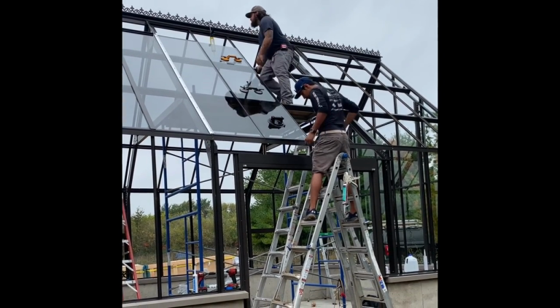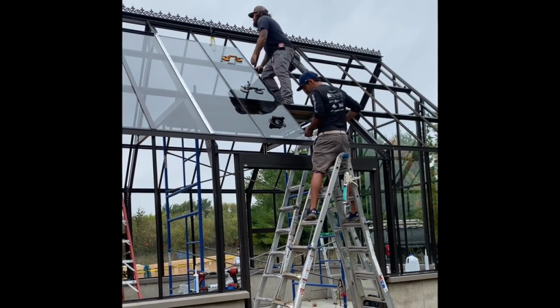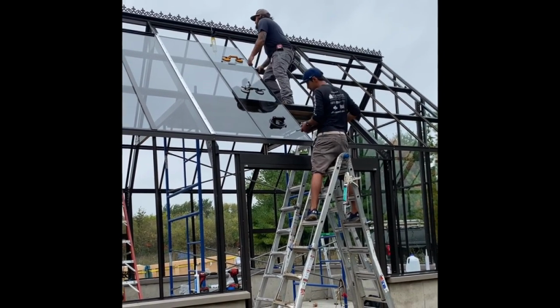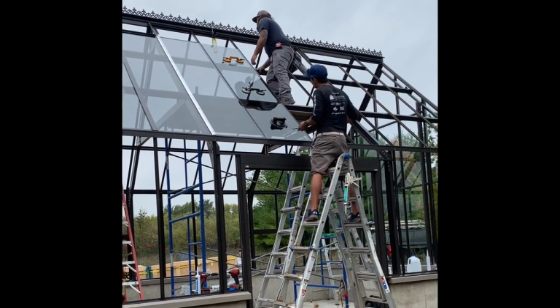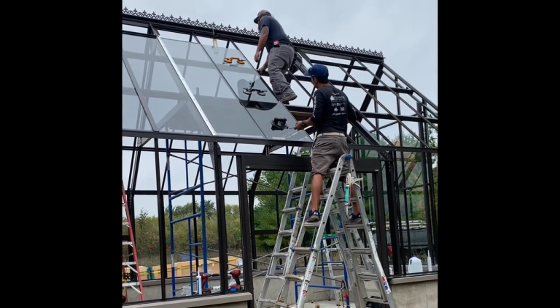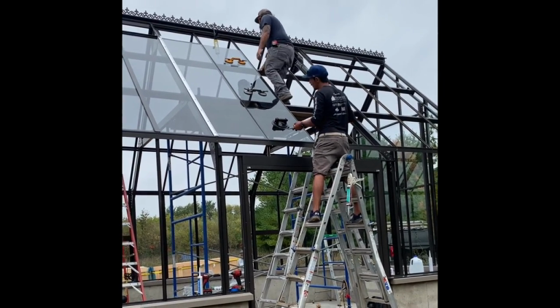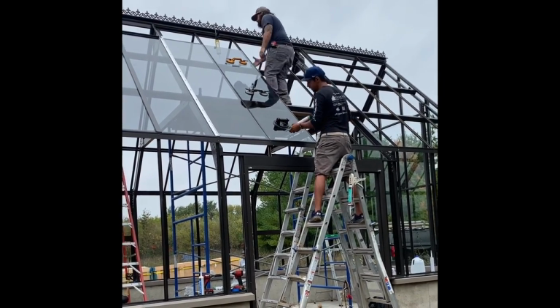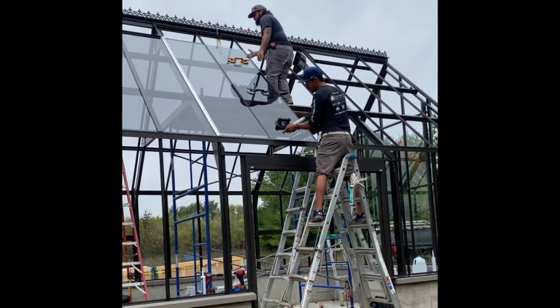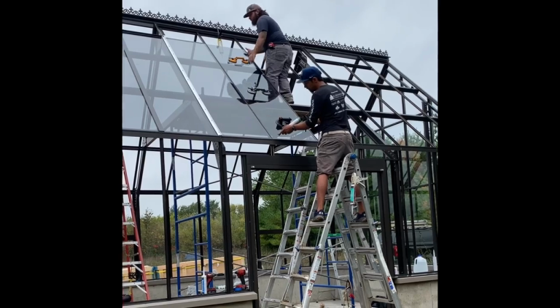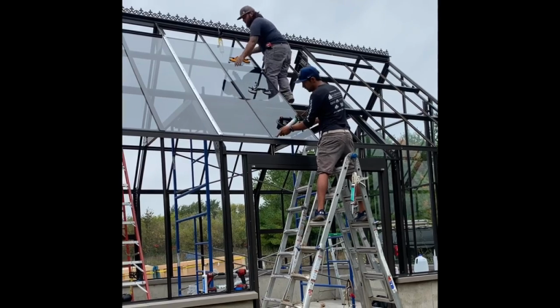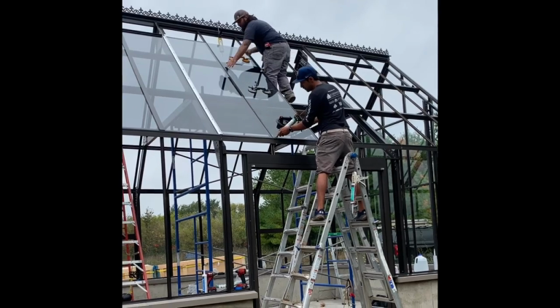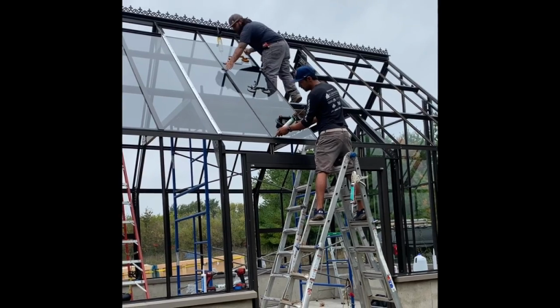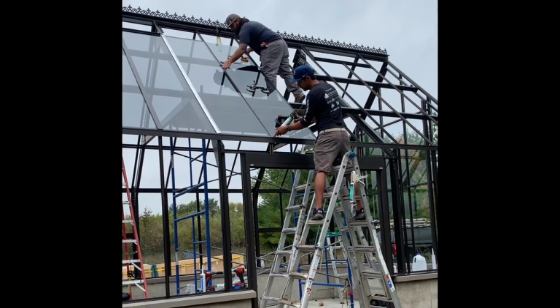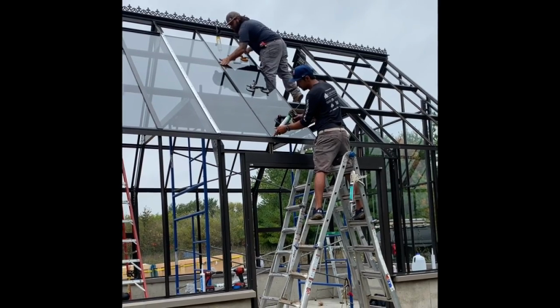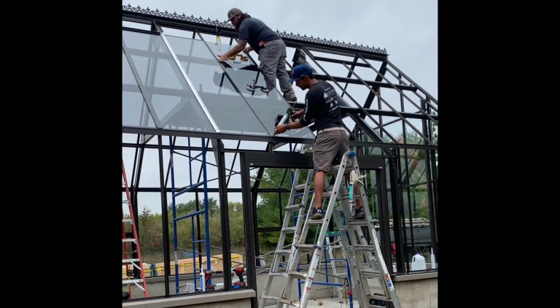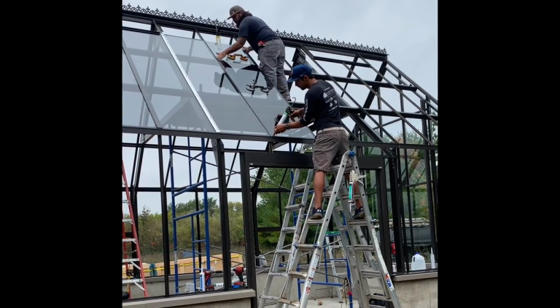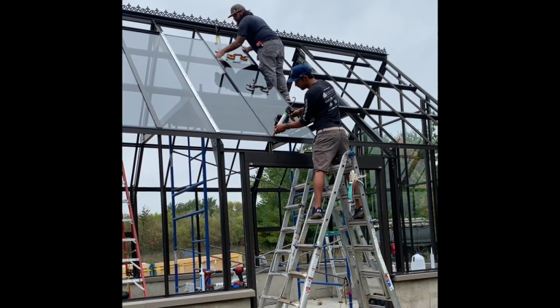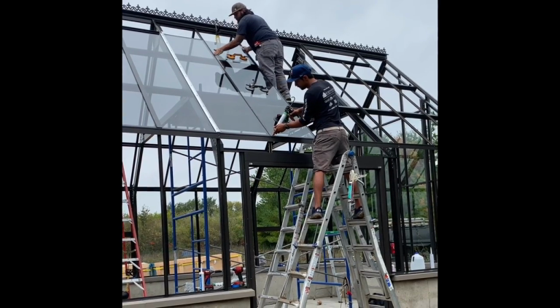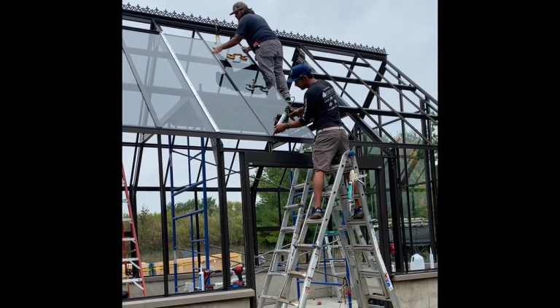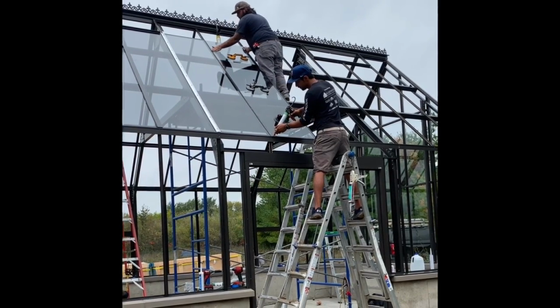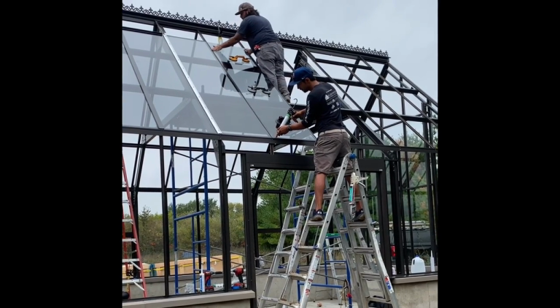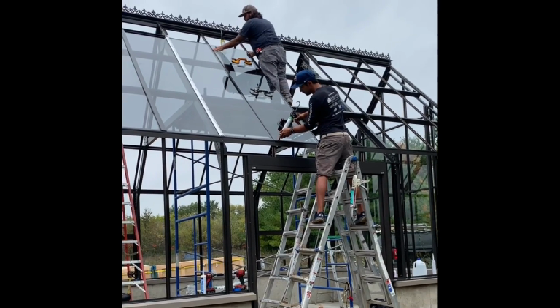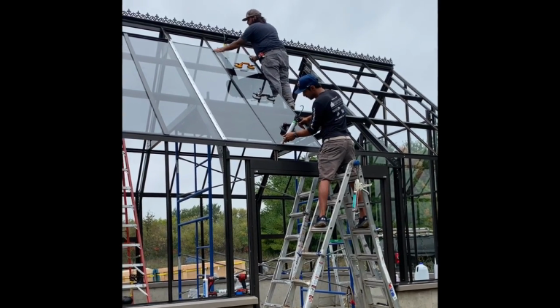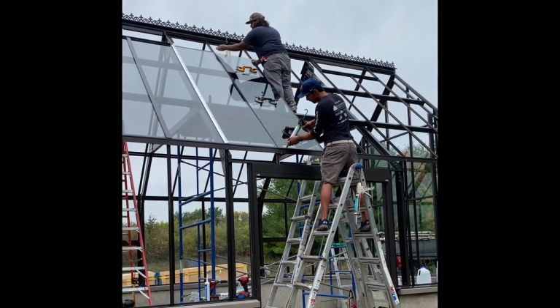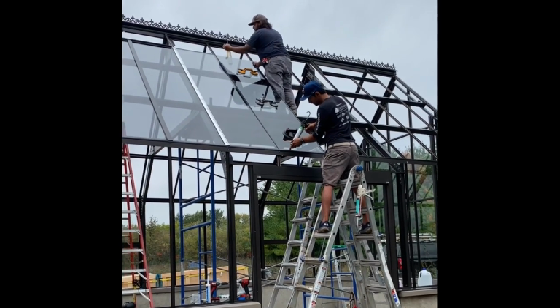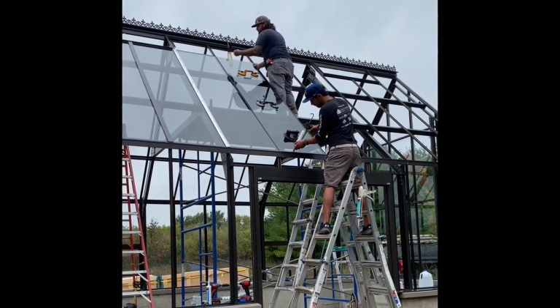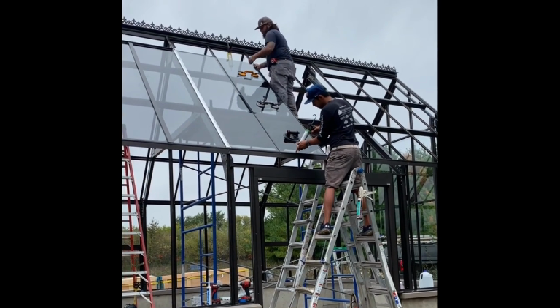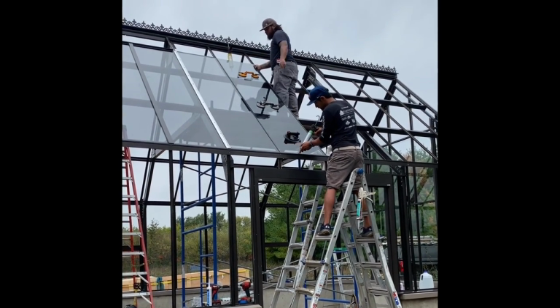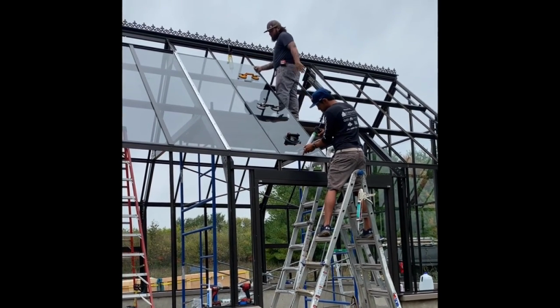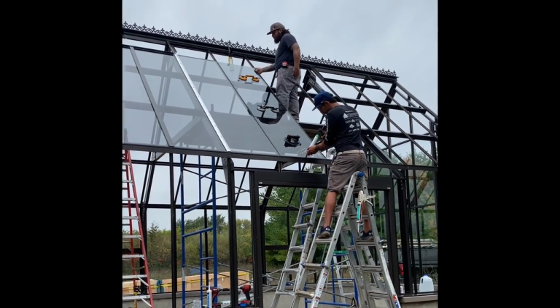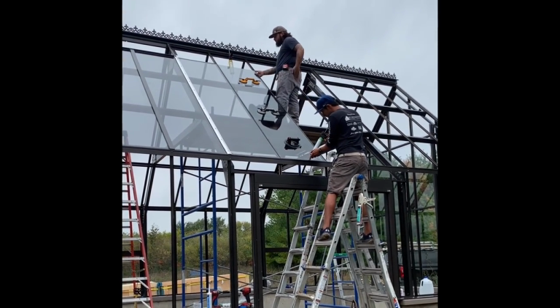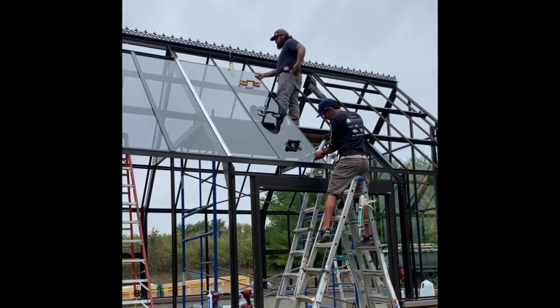They used a silicone-type caulk after putting the glass in place to make a watertight seal.